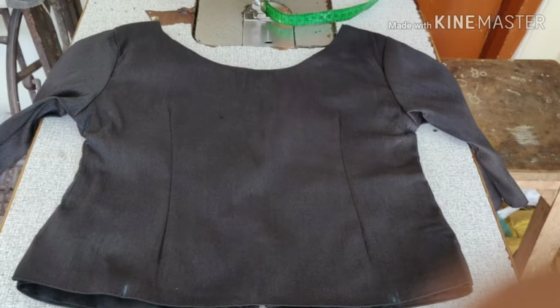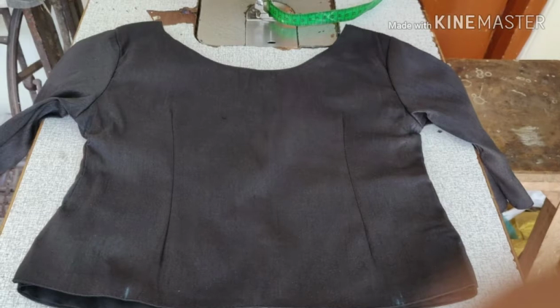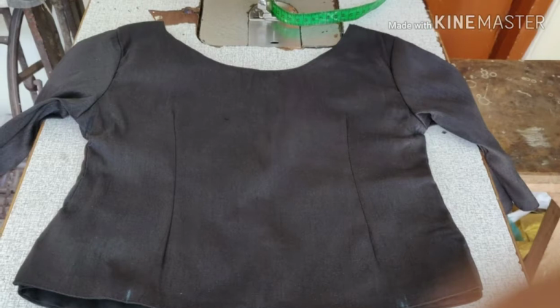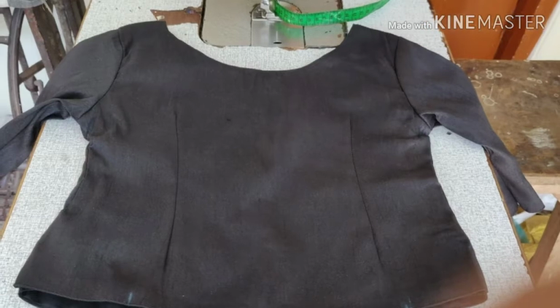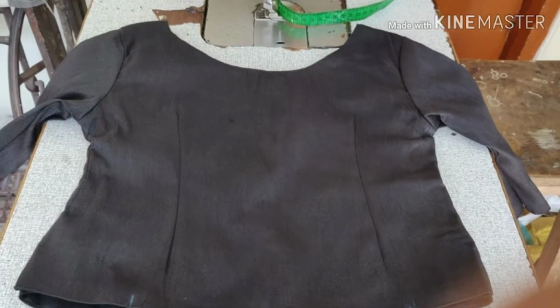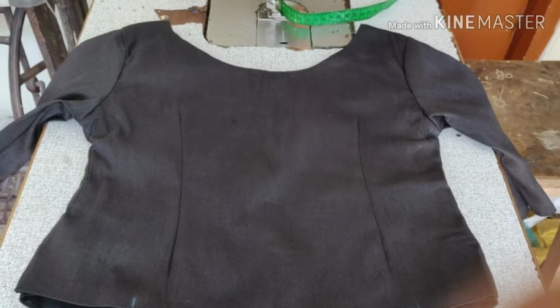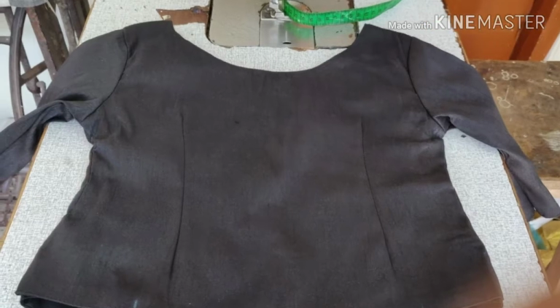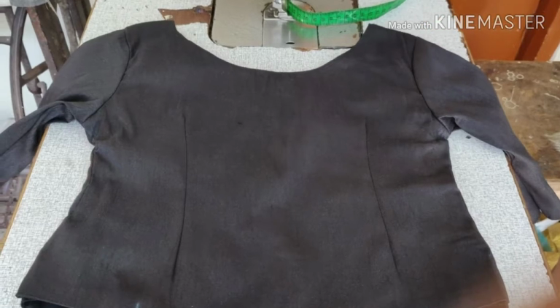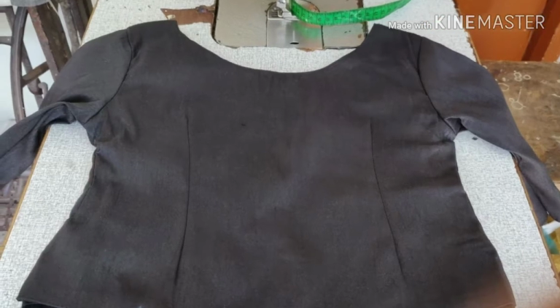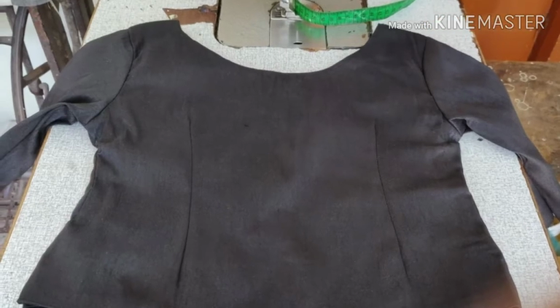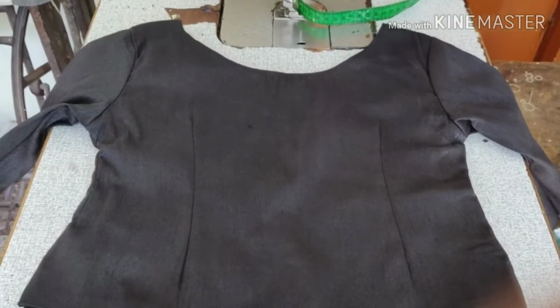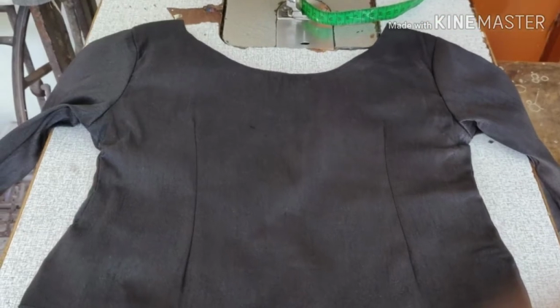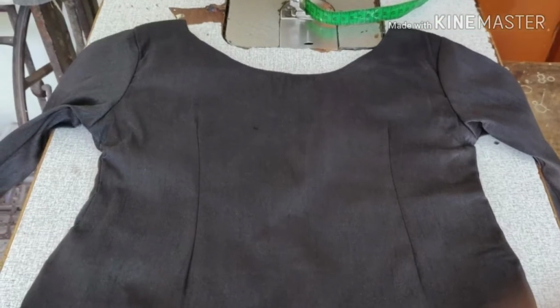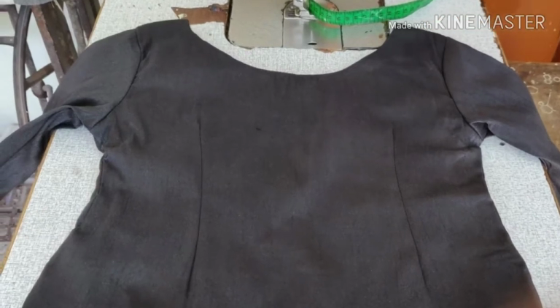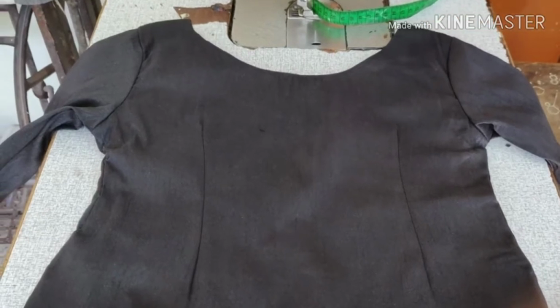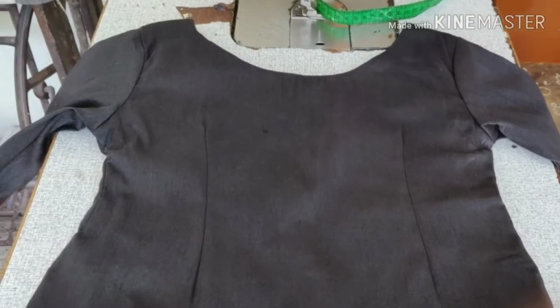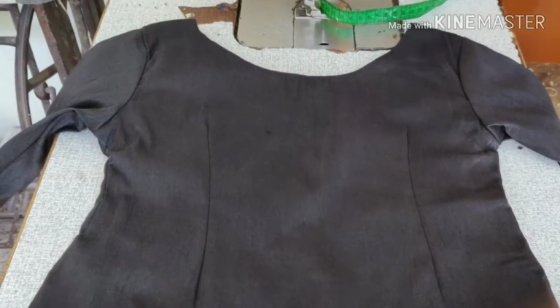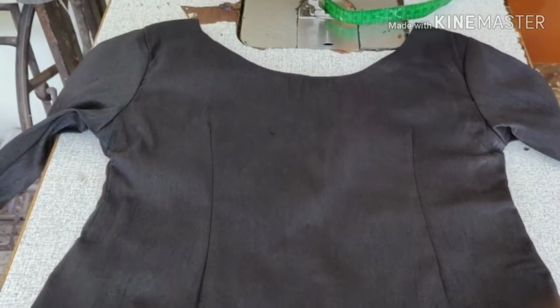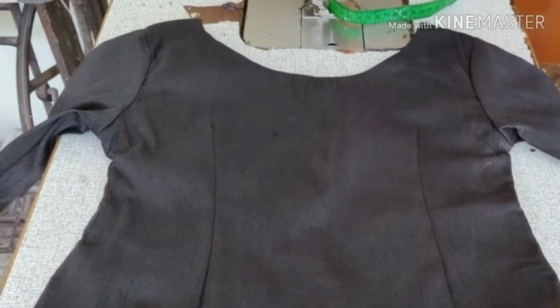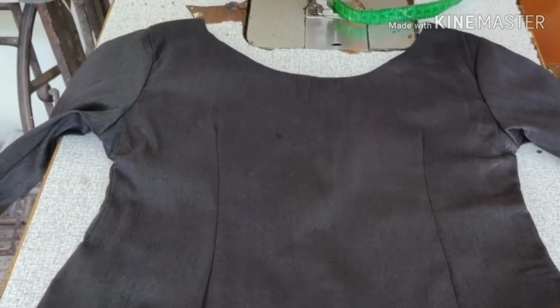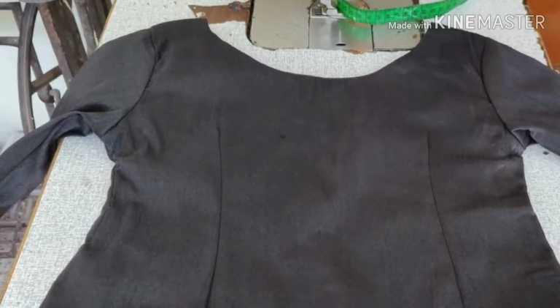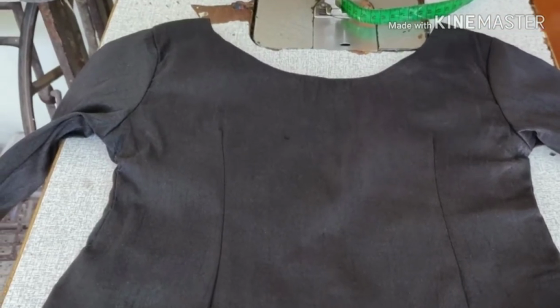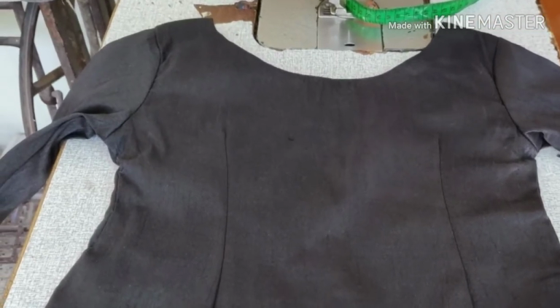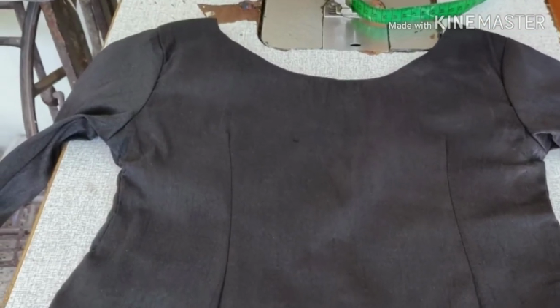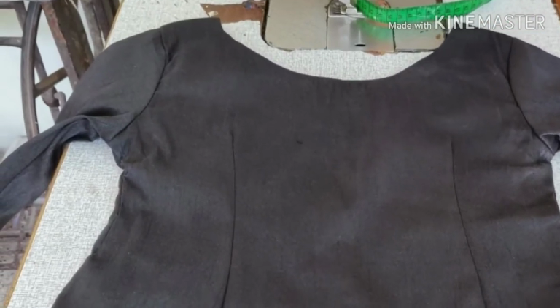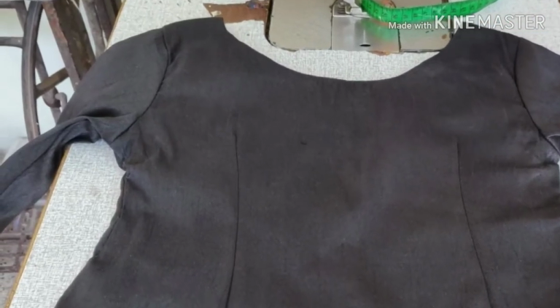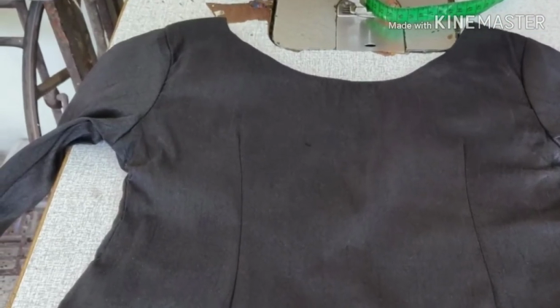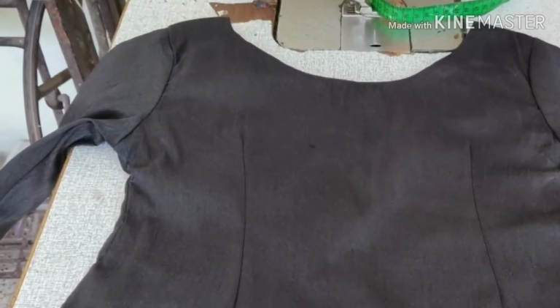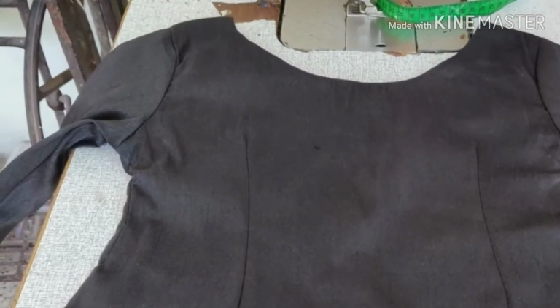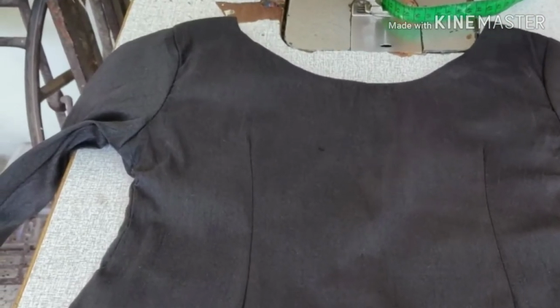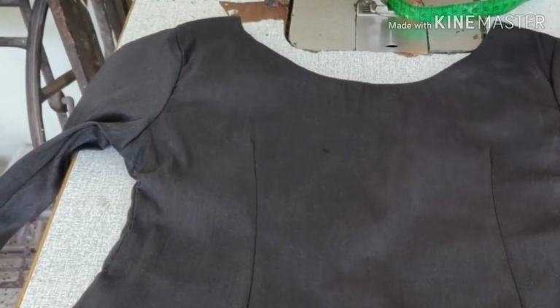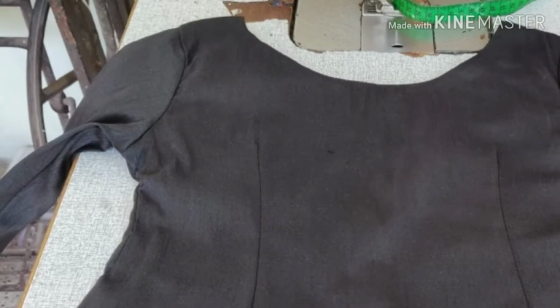Hello Friends! Welcome to Krishmaya Creations. In this video, I have made a simple both neck blouse.